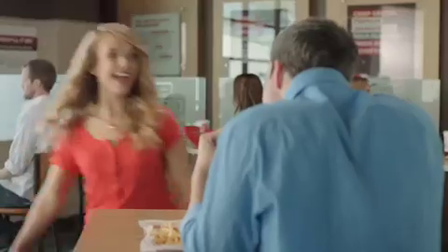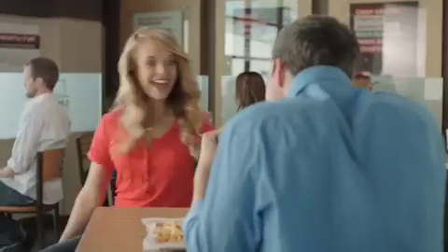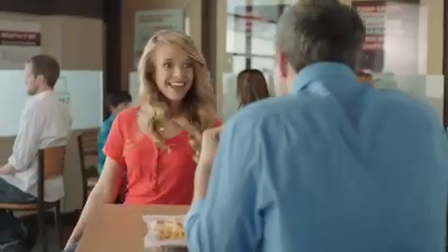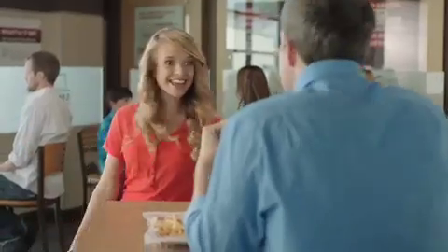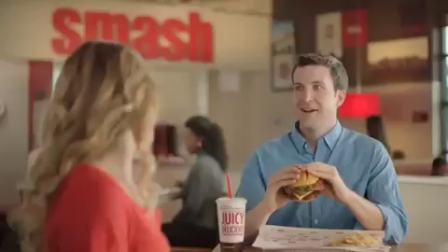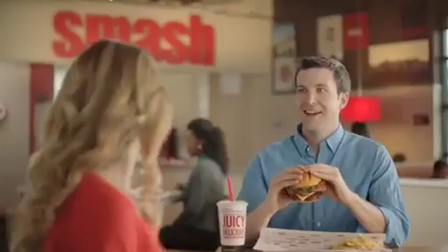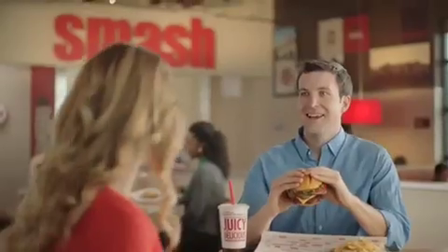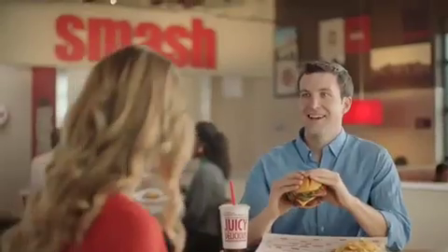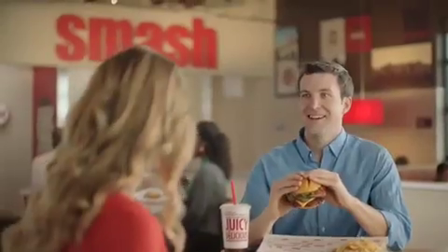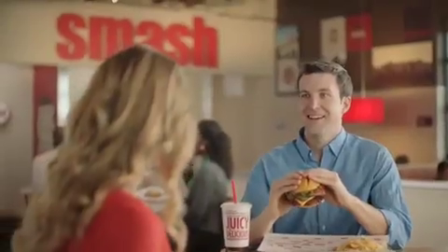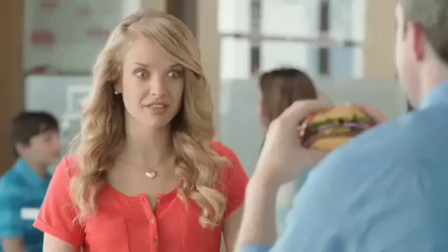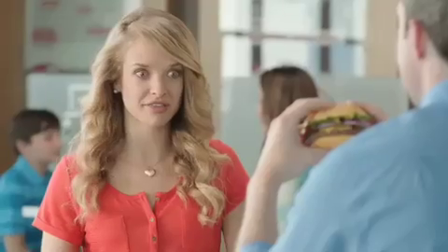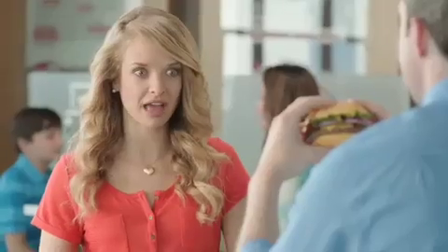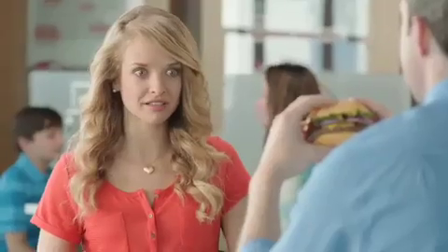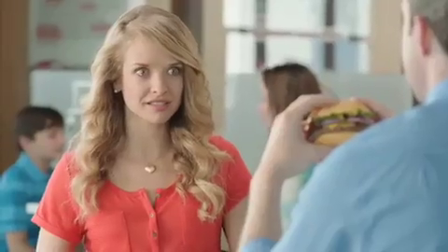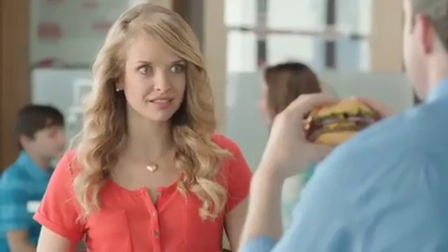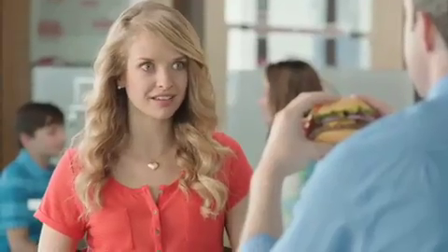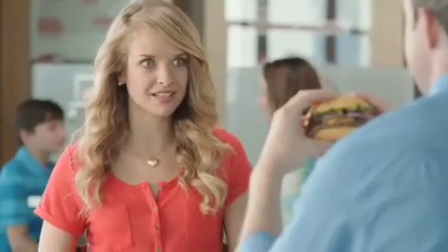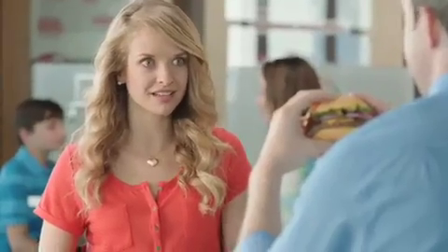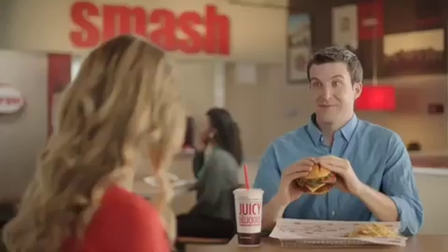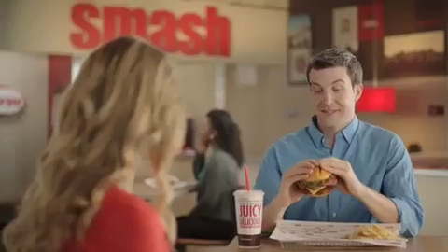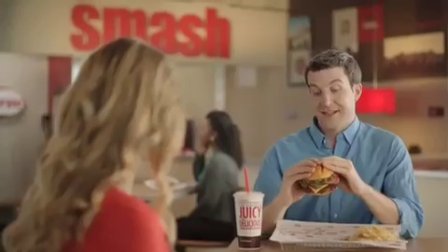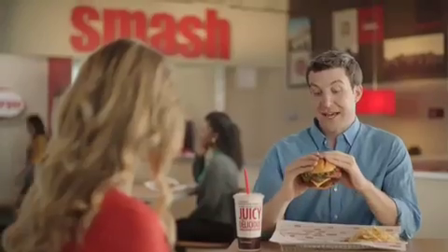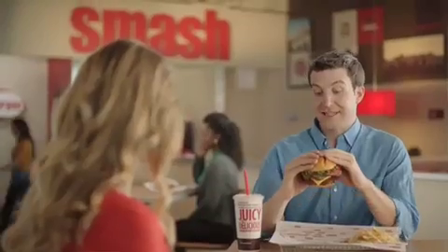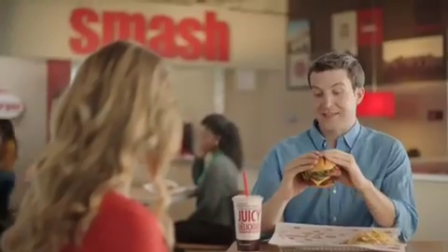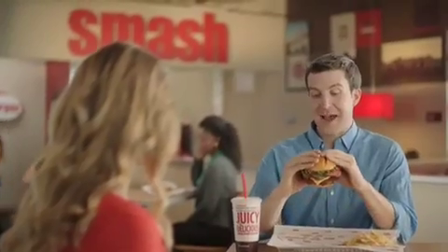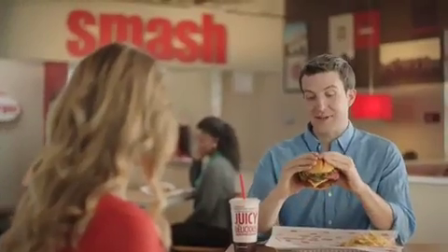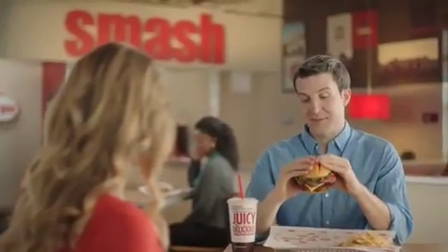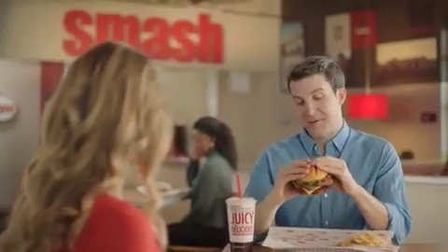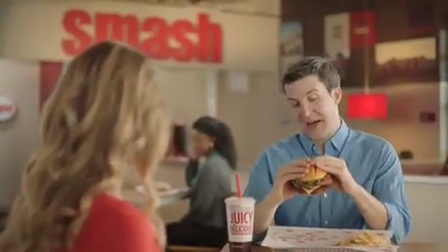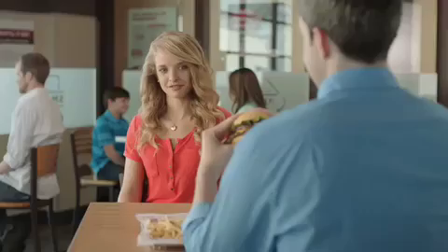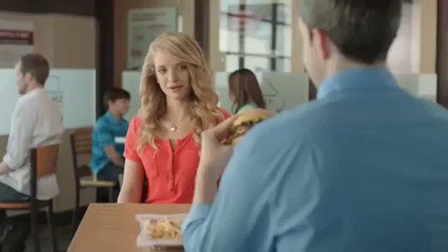Hey! Hey! Wow, that looks delicious. It's a classic Smash from Smashburger.